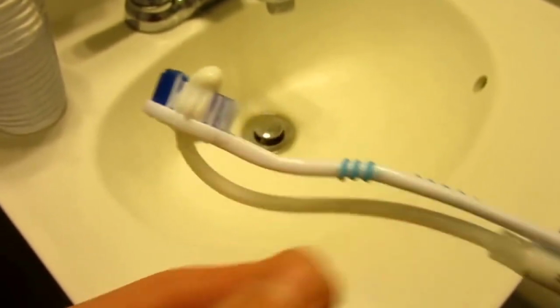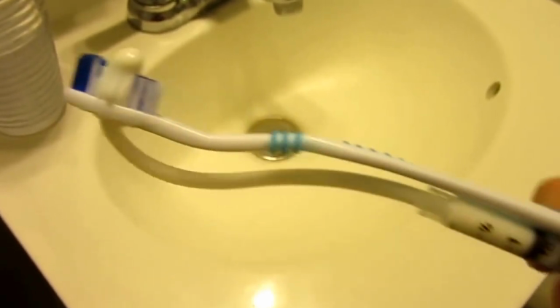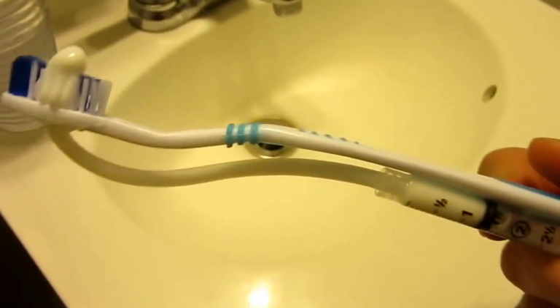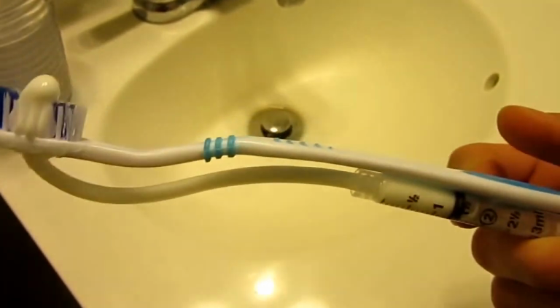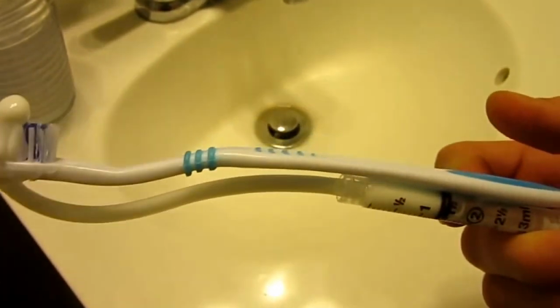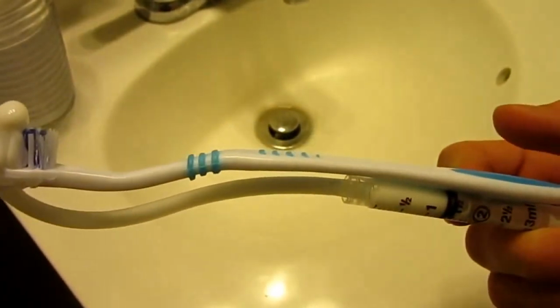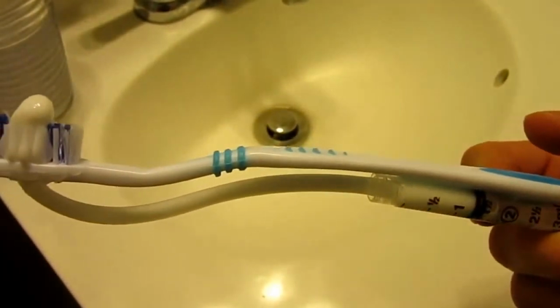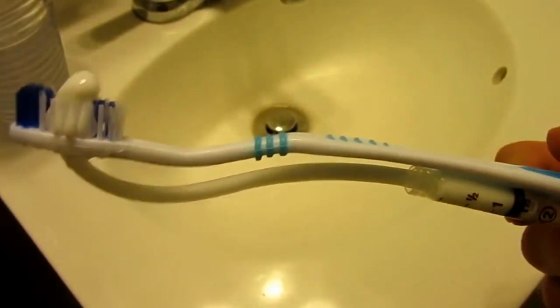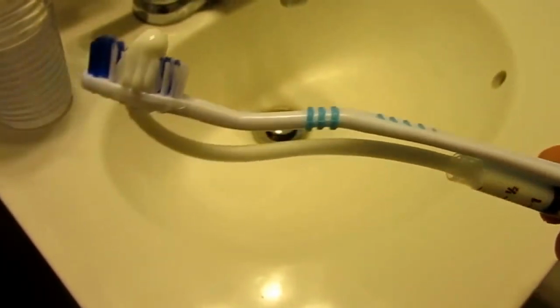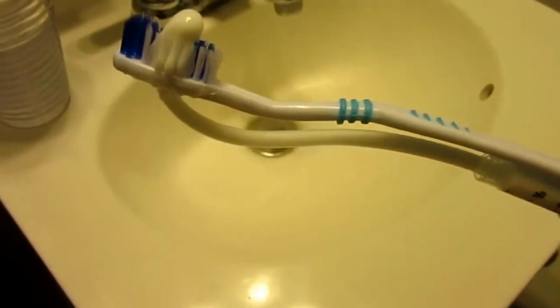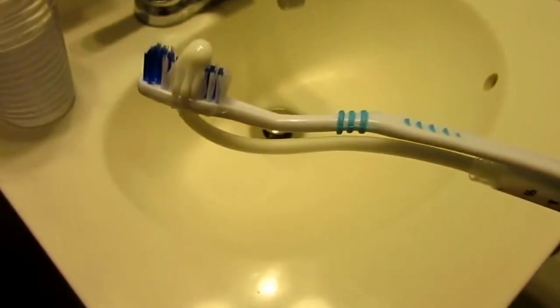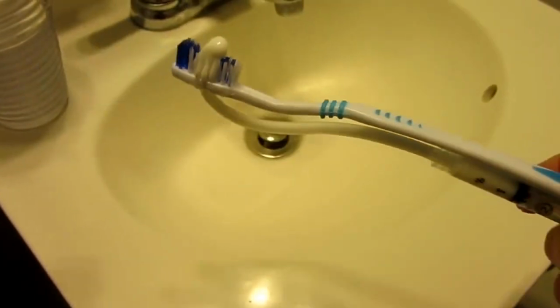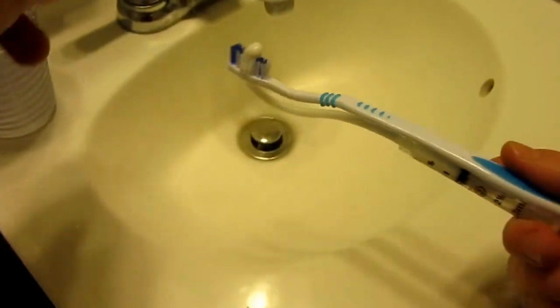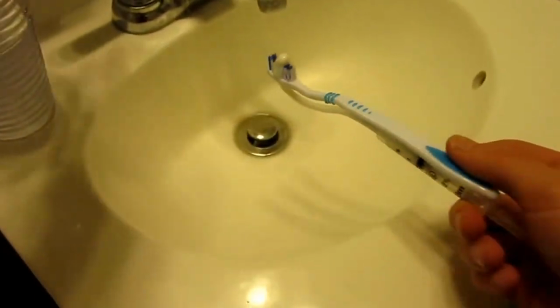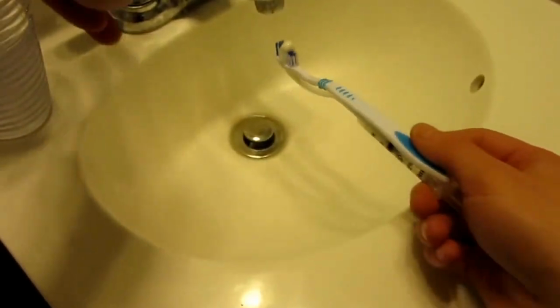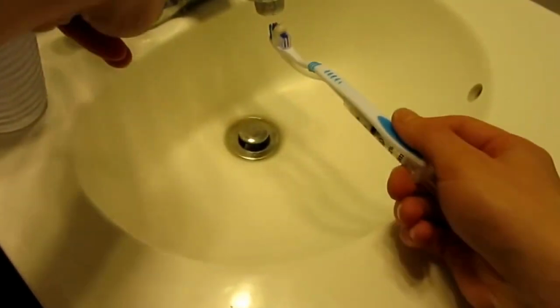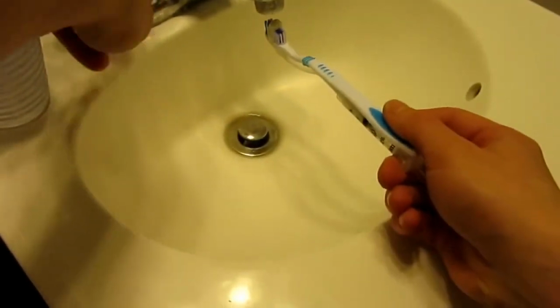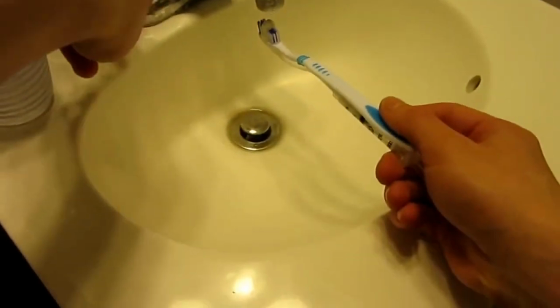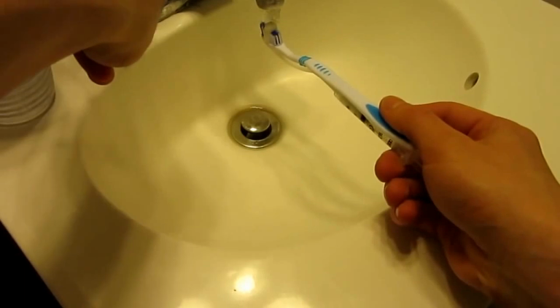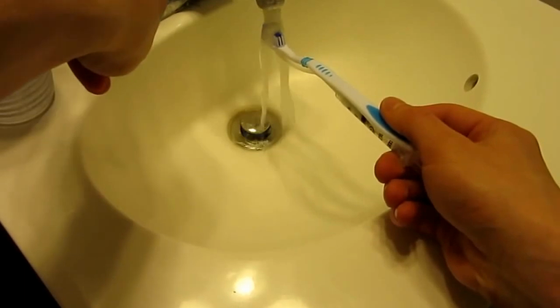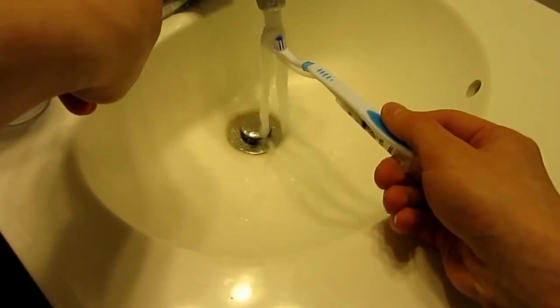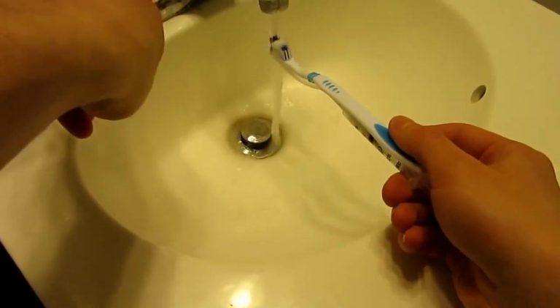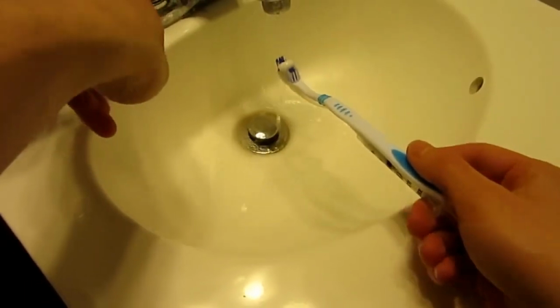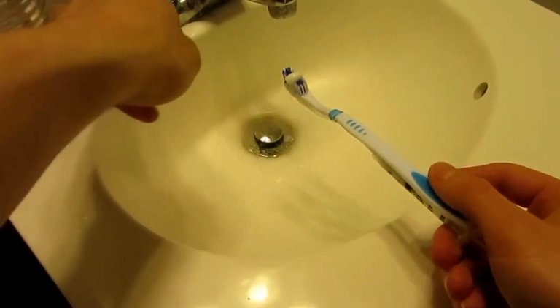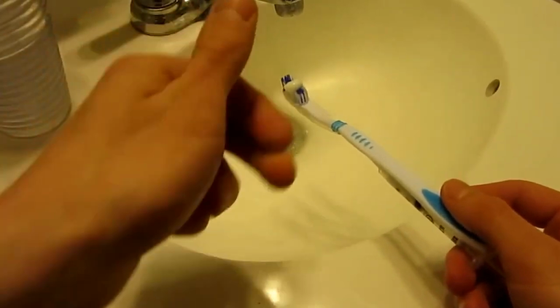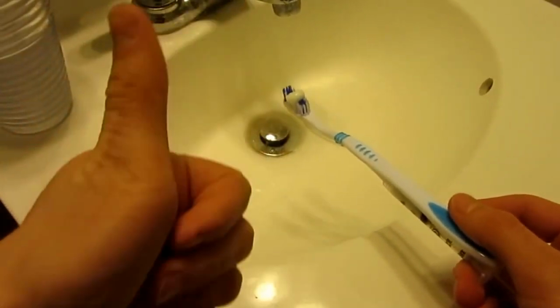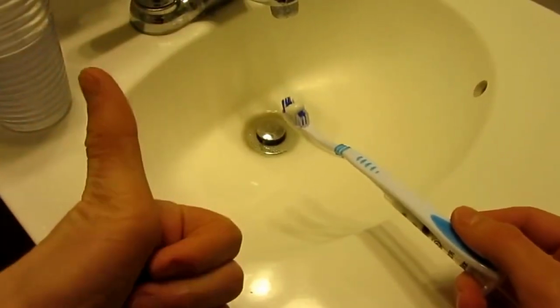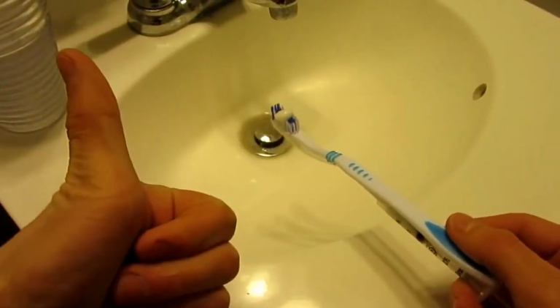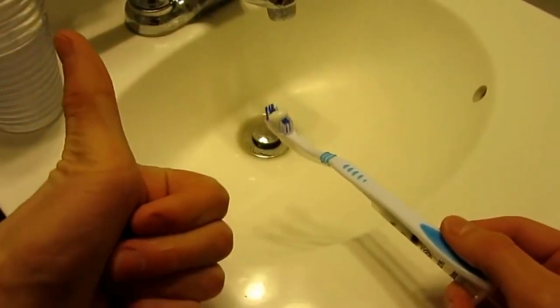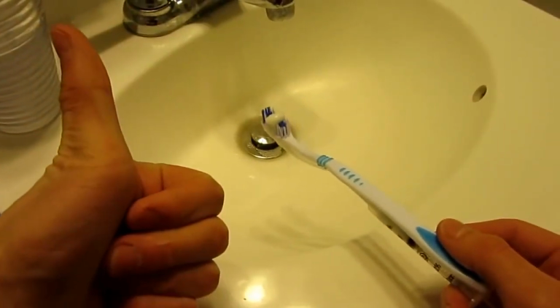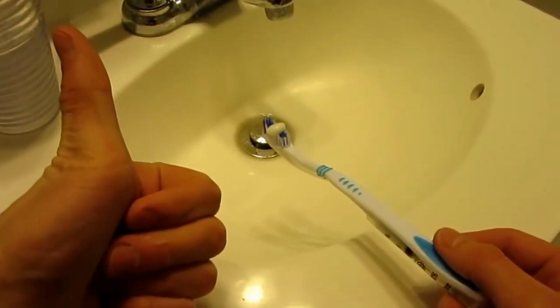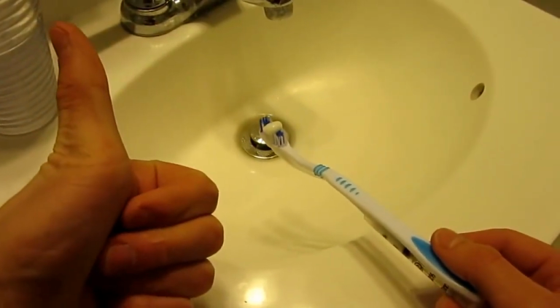Buy the Toothpaste Brush 3000 TM today and your life will be better.